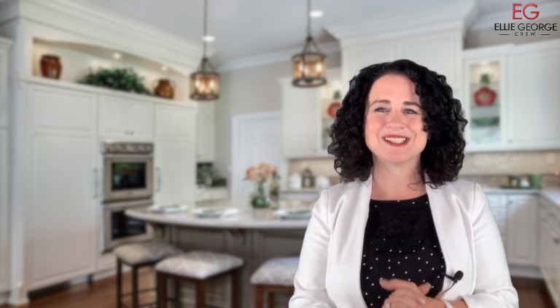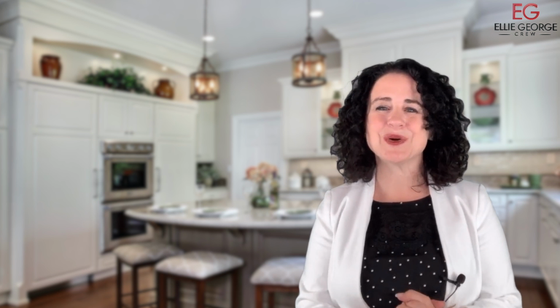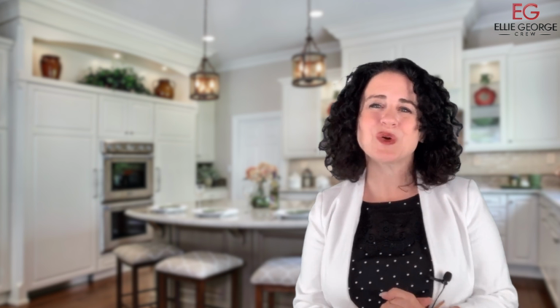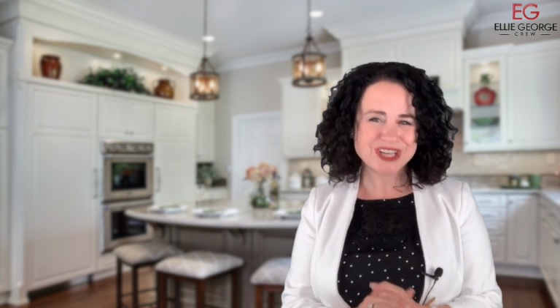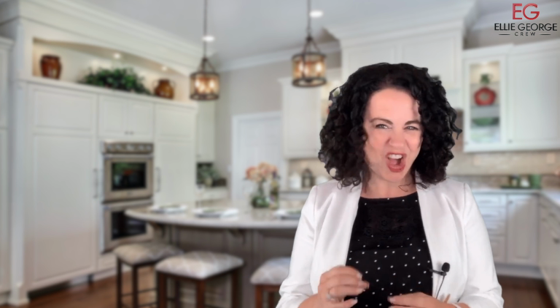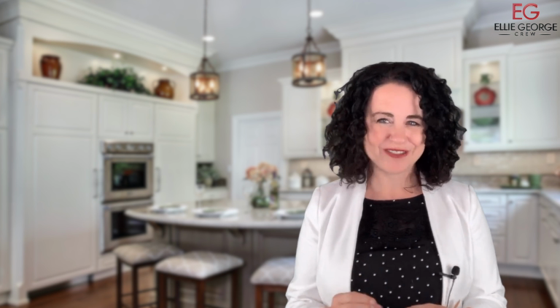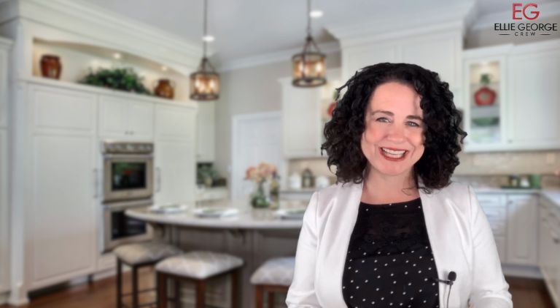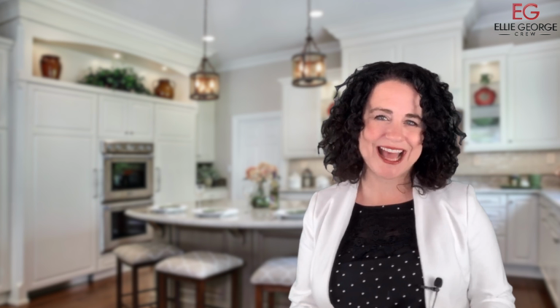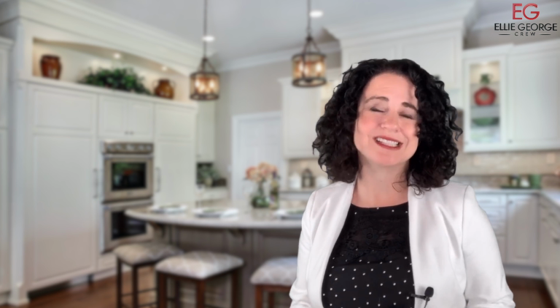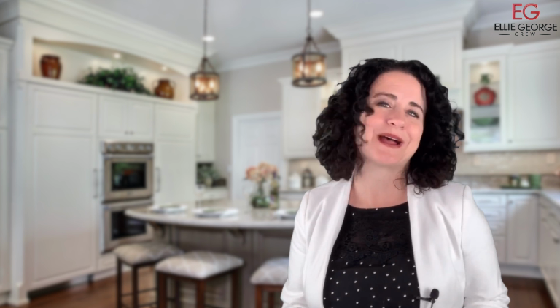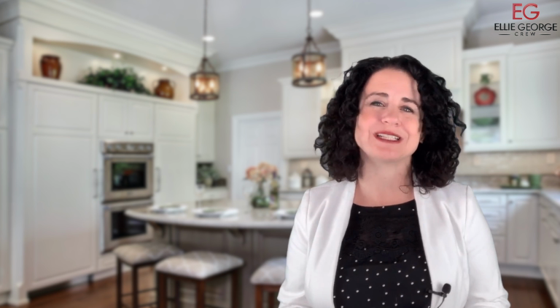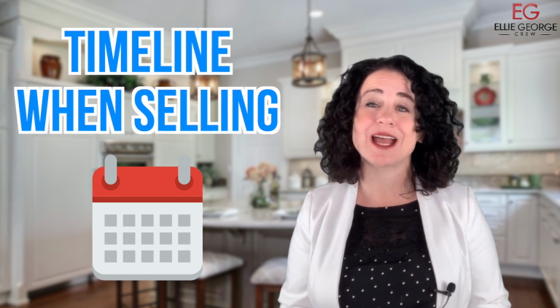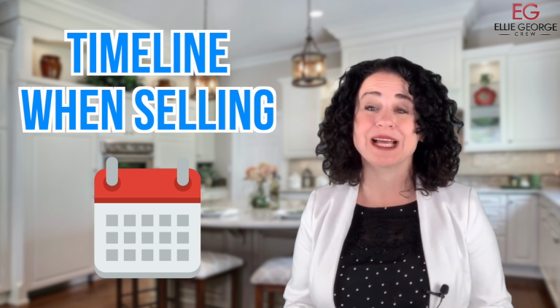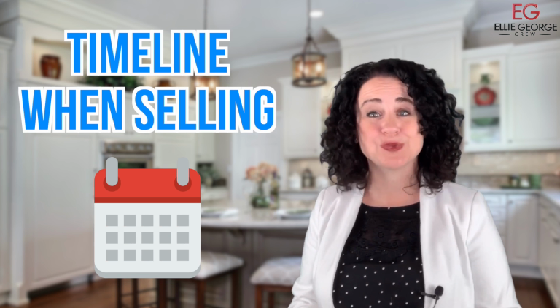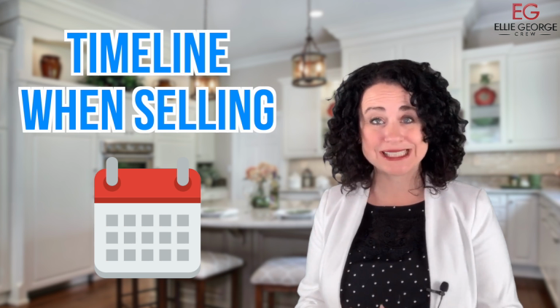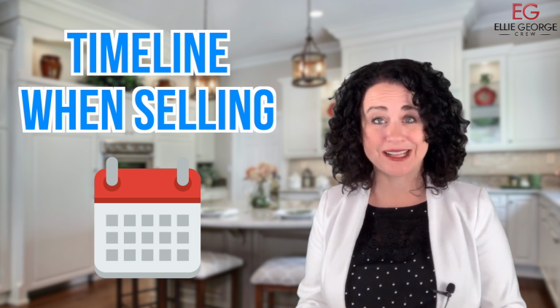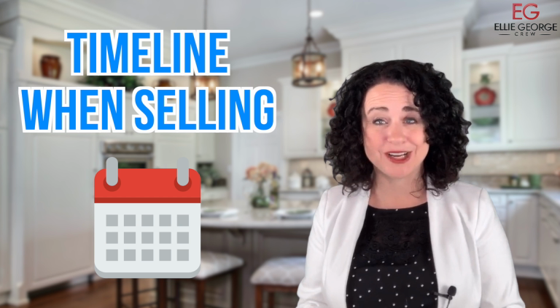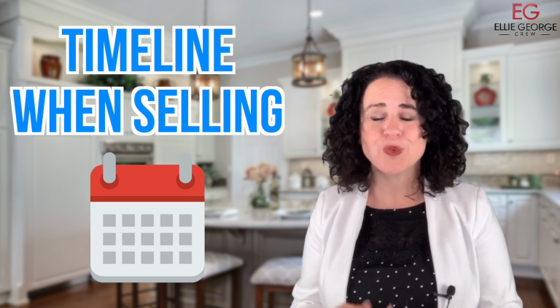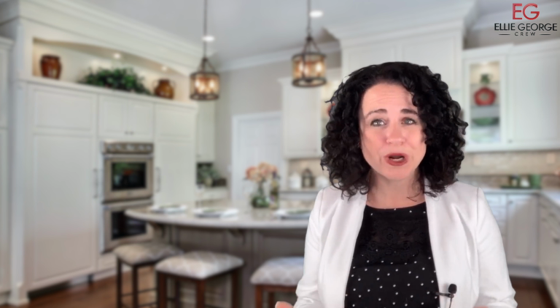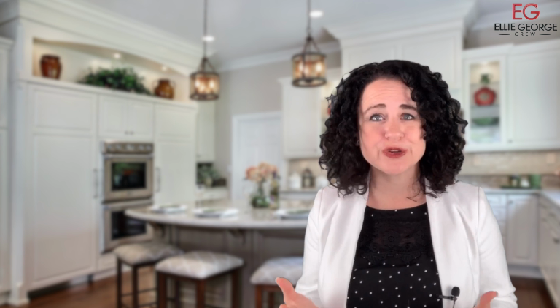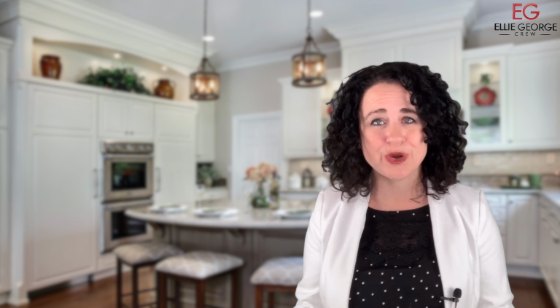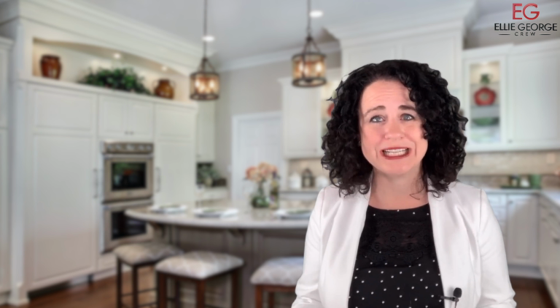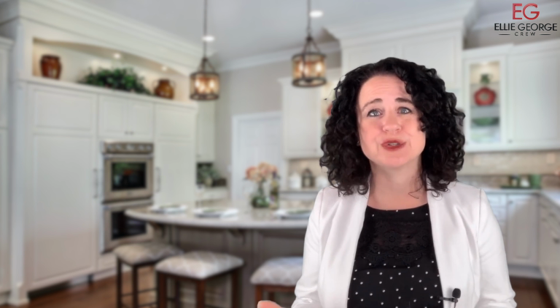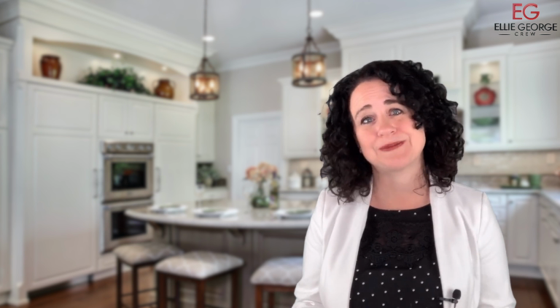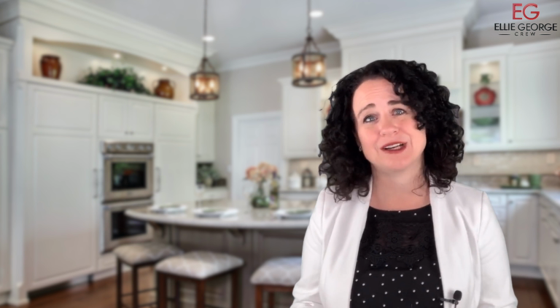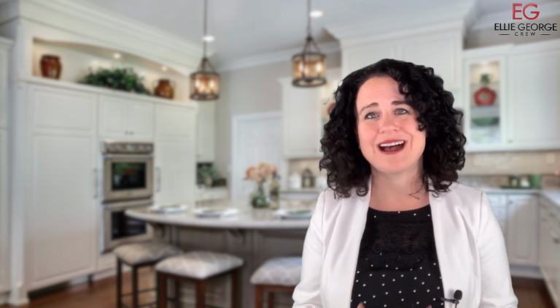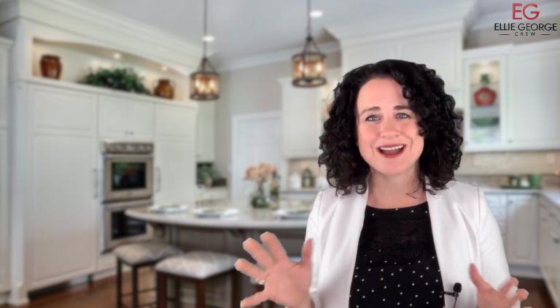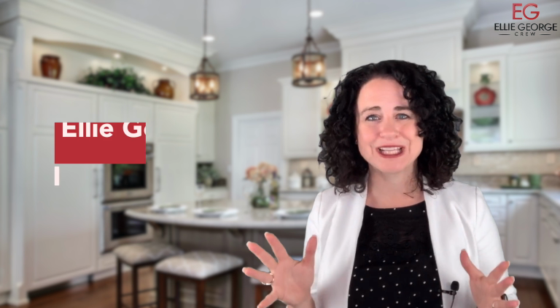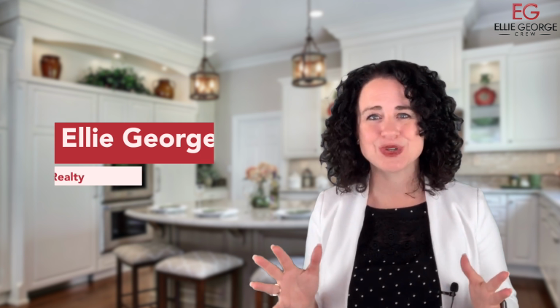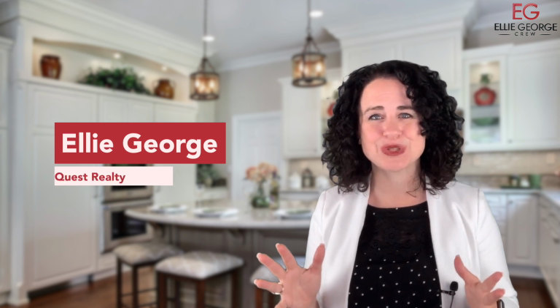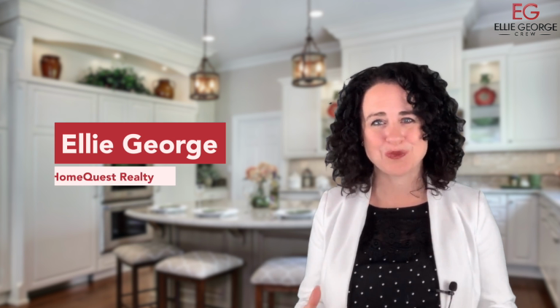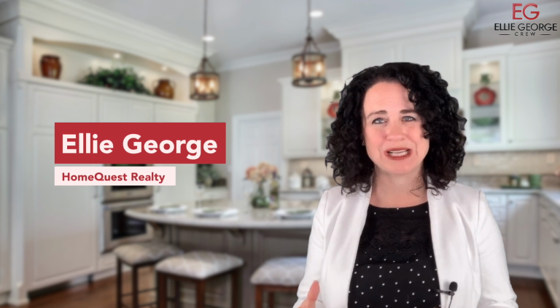A question I often get asked is about the timelines when selling — what are you going to need to expect? I'm Ellie George with HomeQuest.